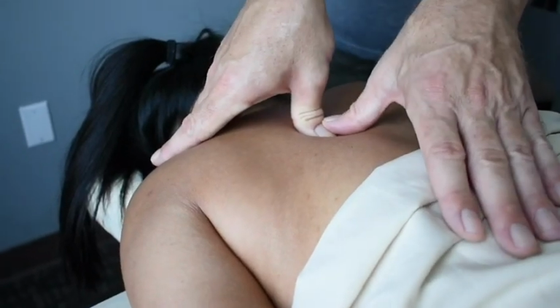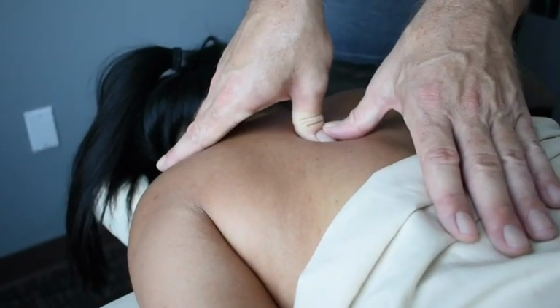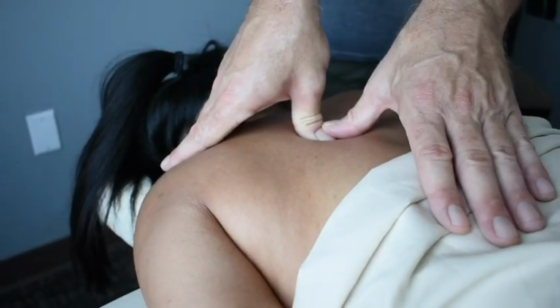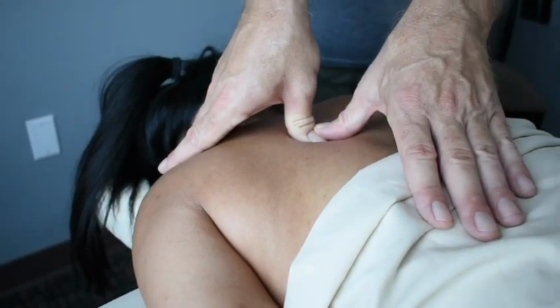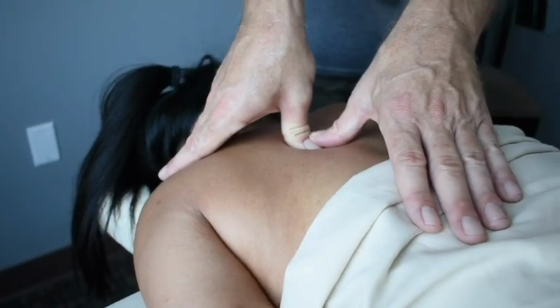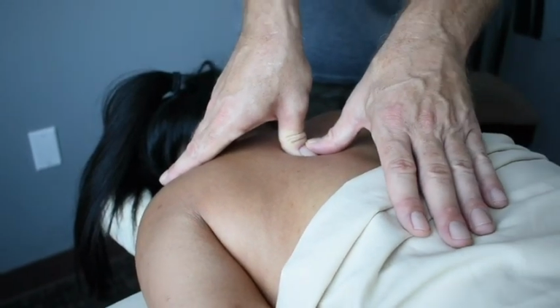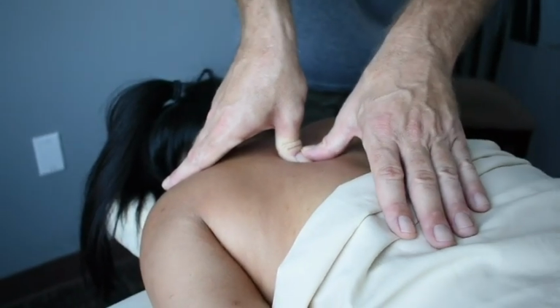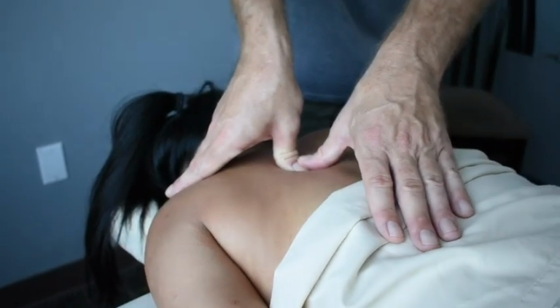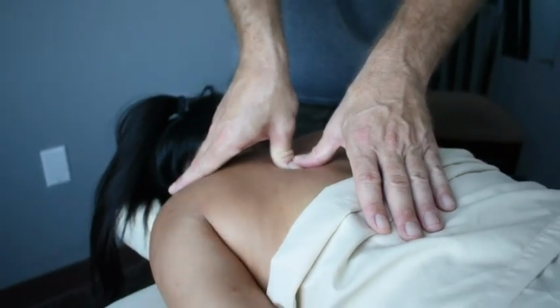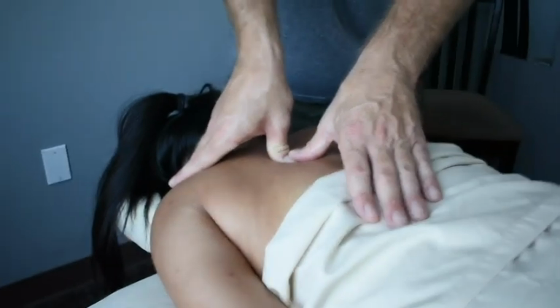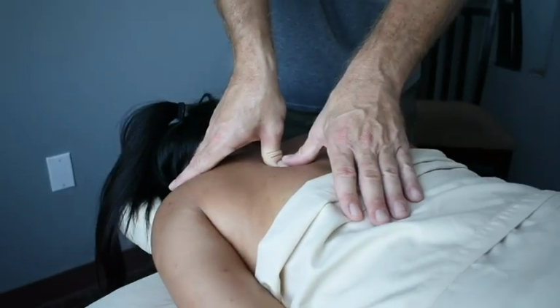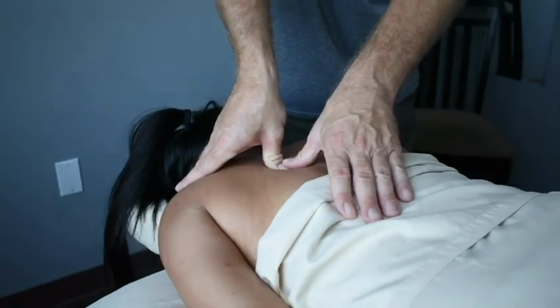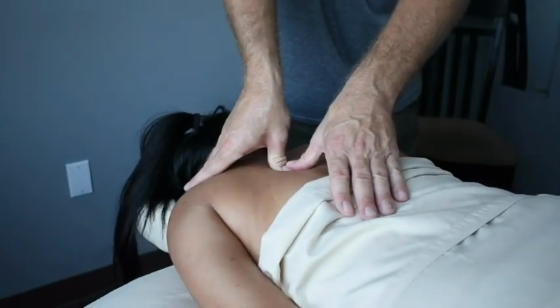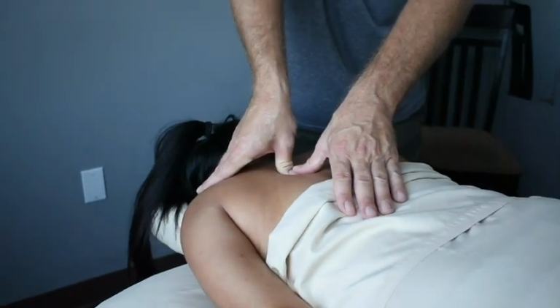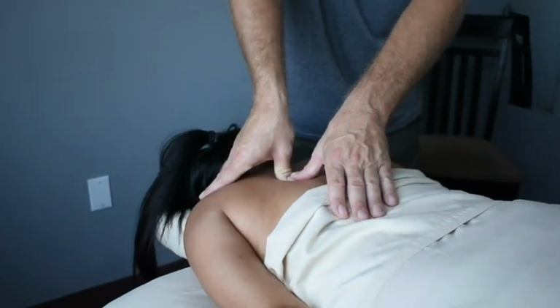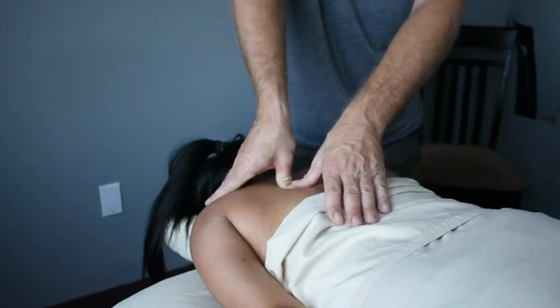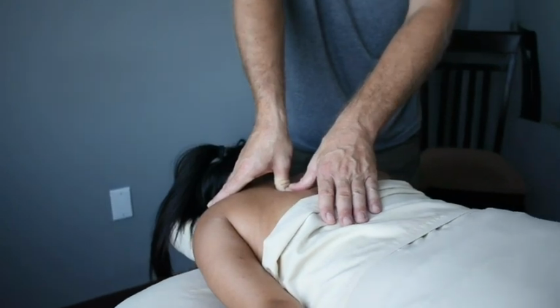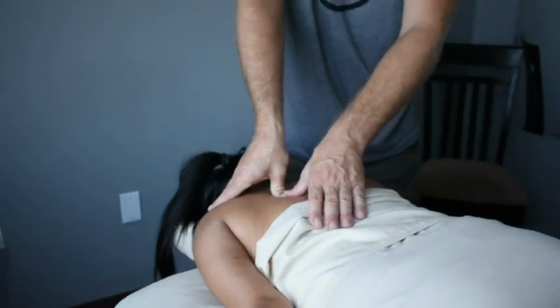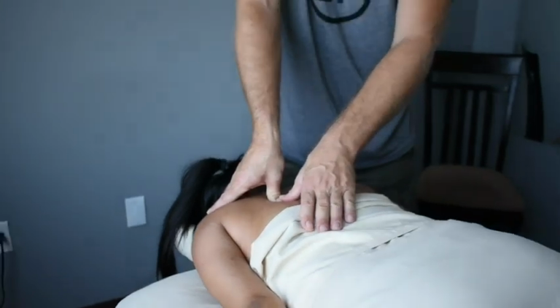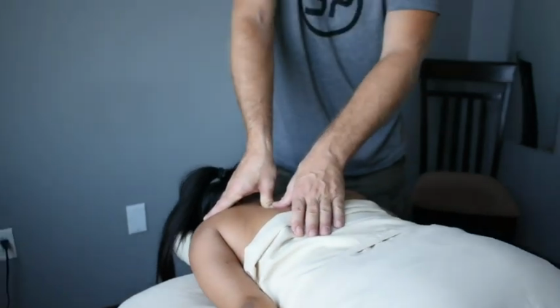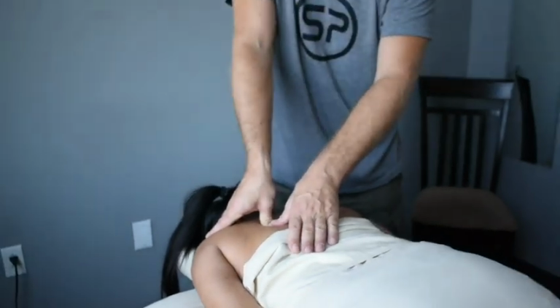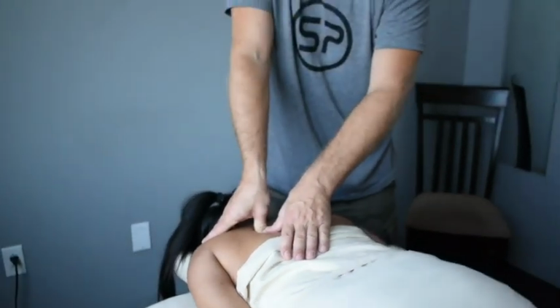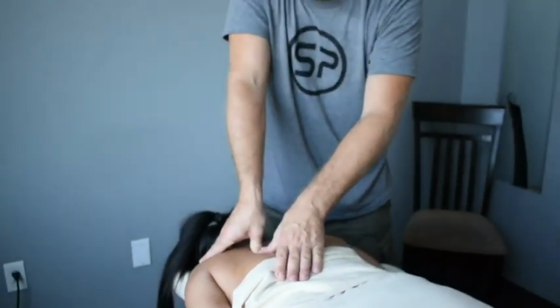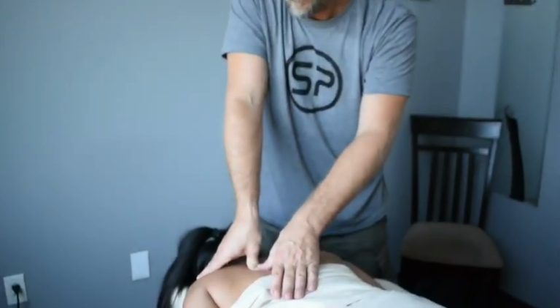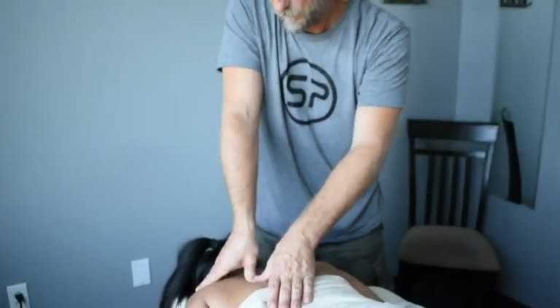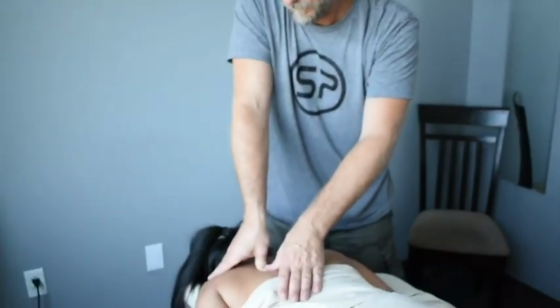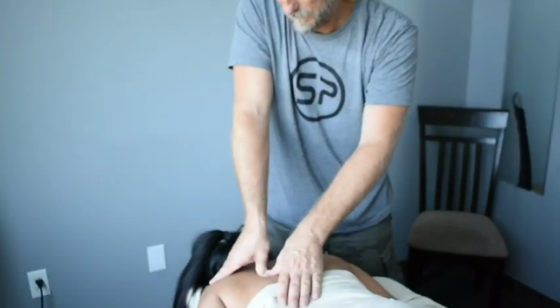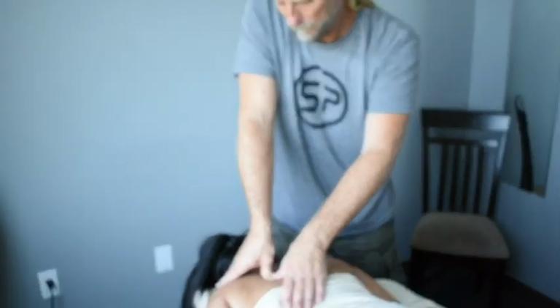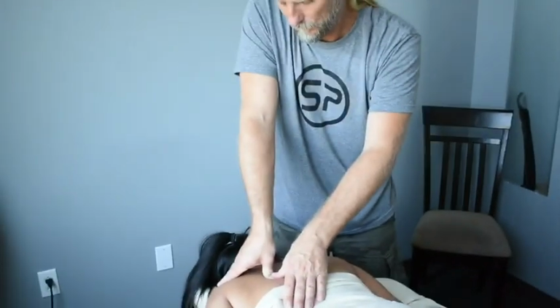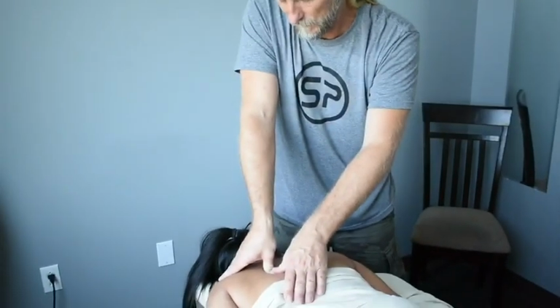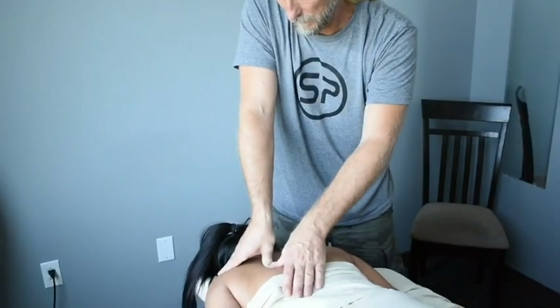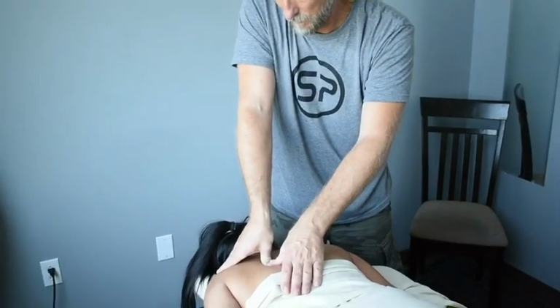On the pain scale, don't let me go more than about a six or seven. How about that? That's fine. It's a little sore?